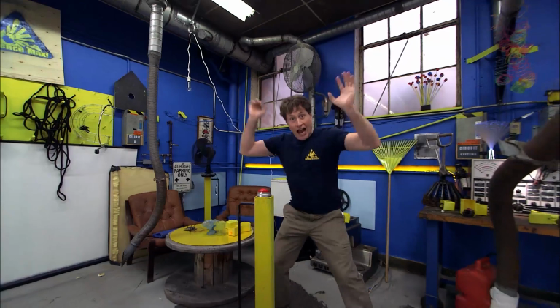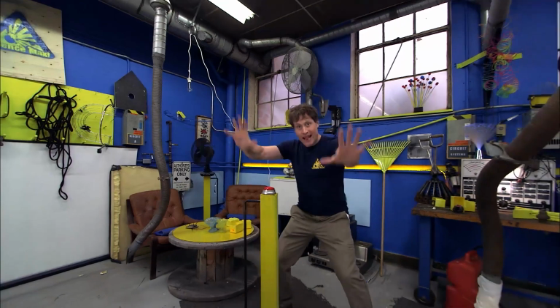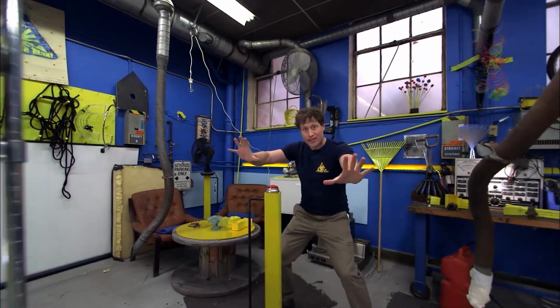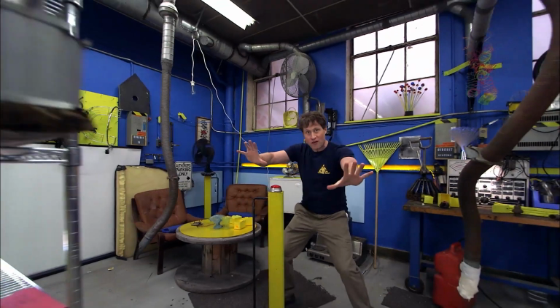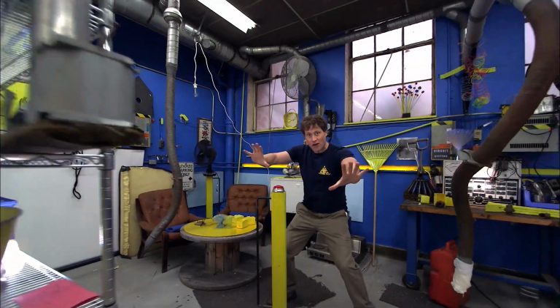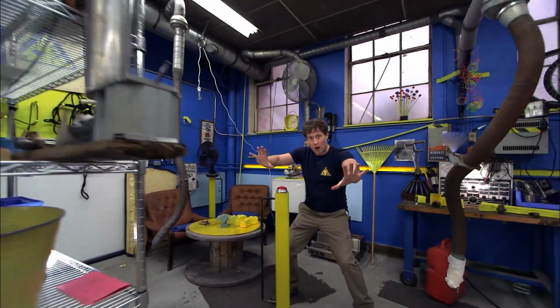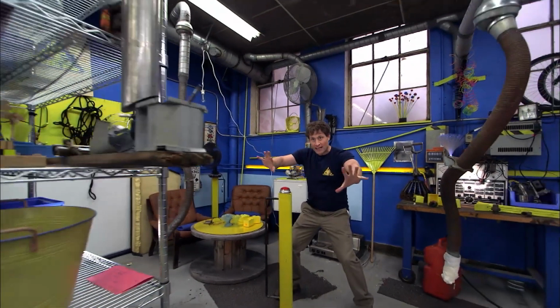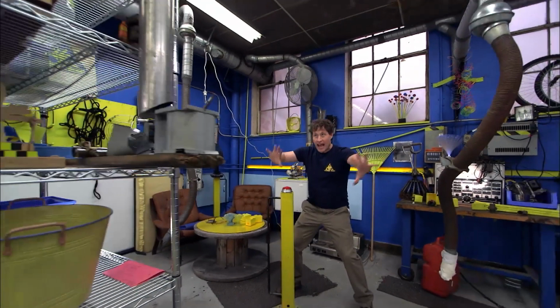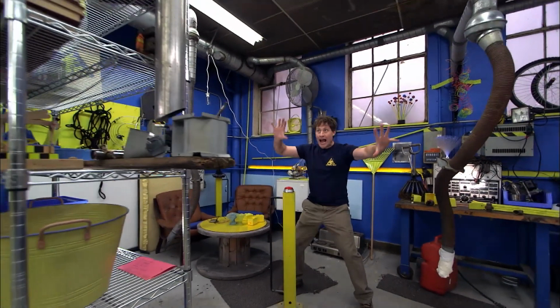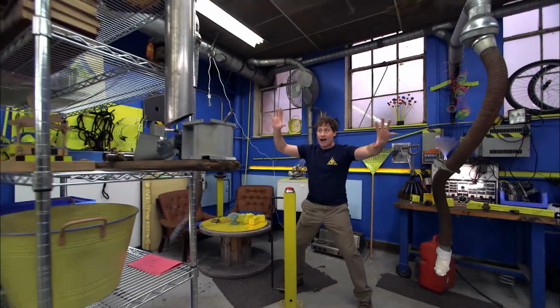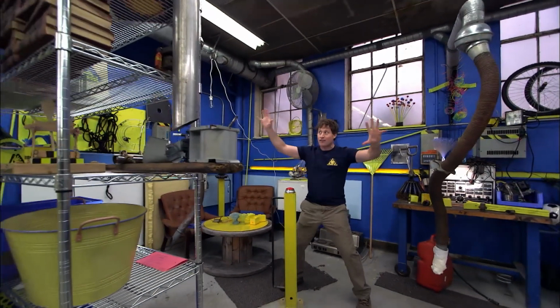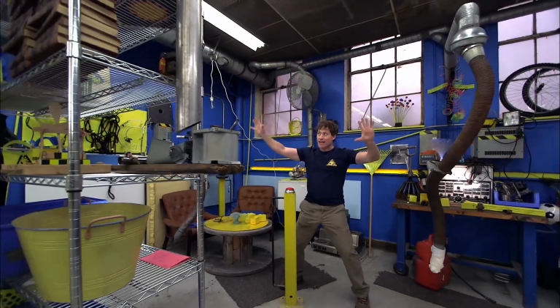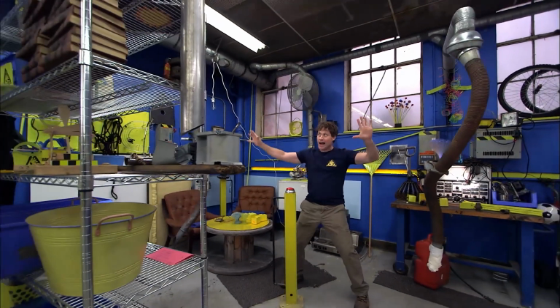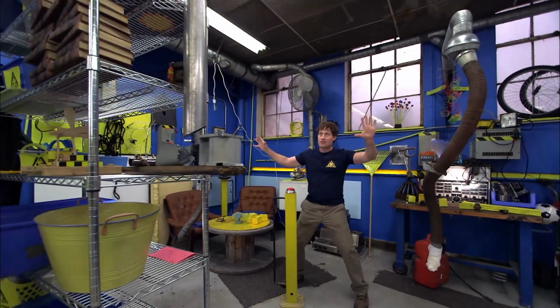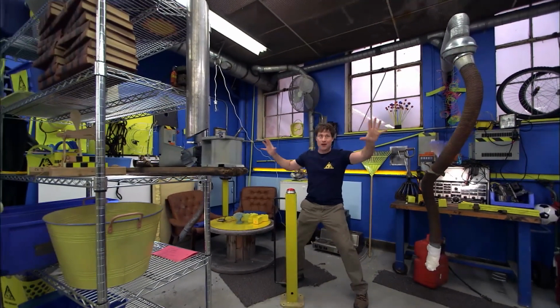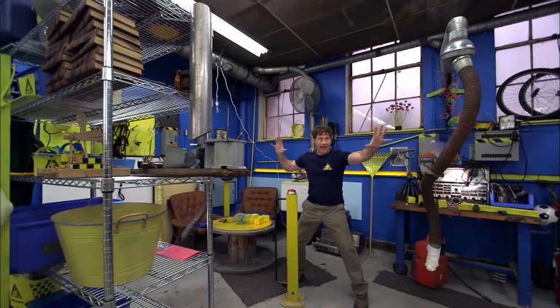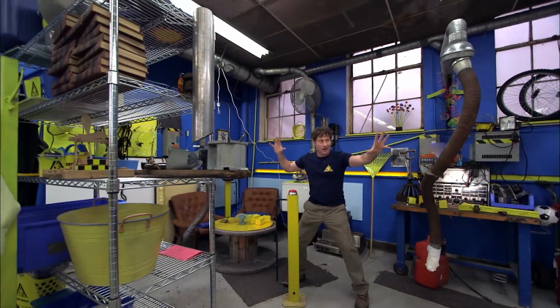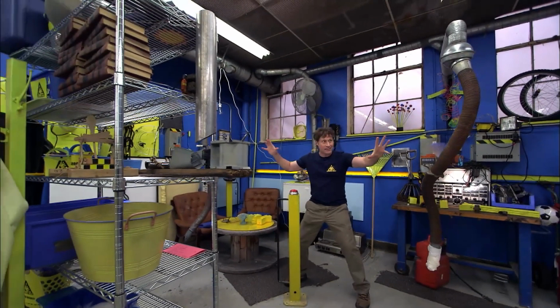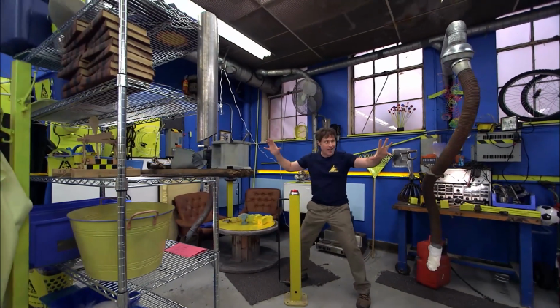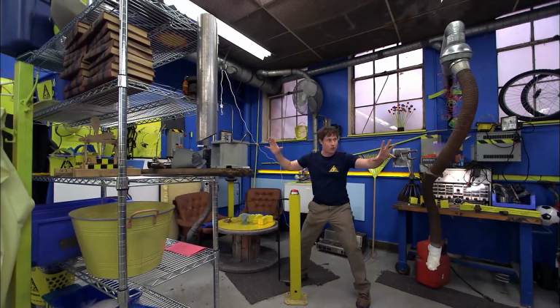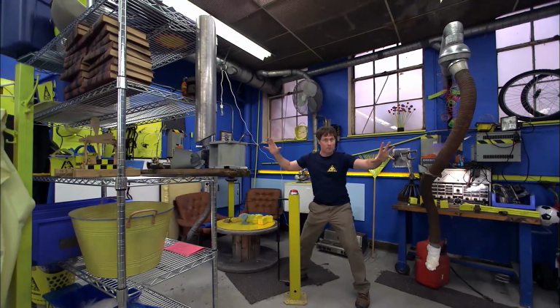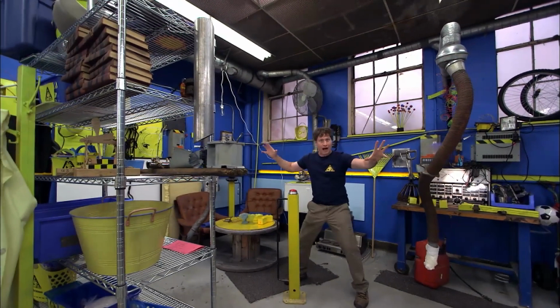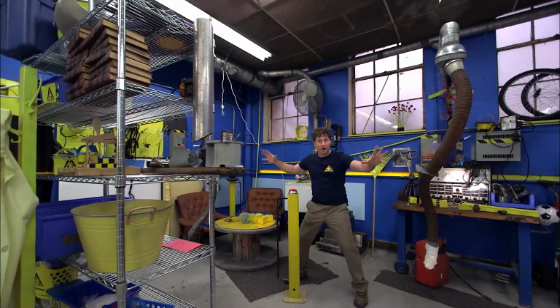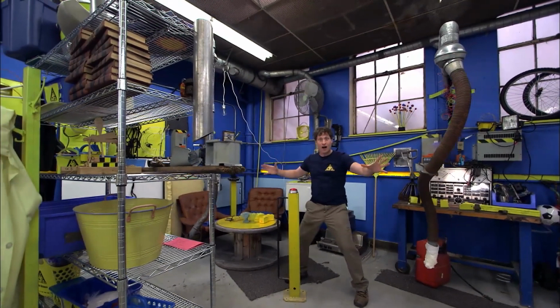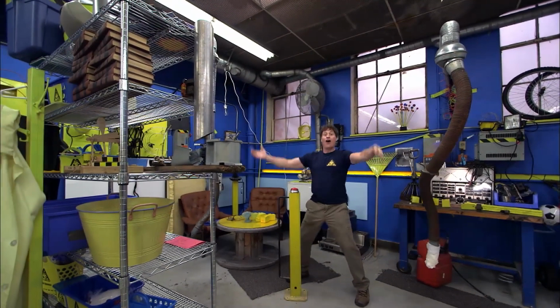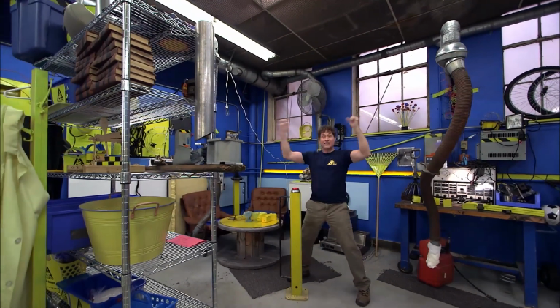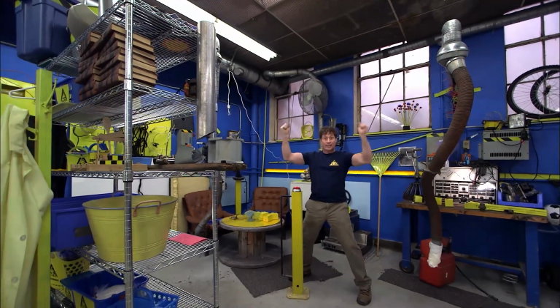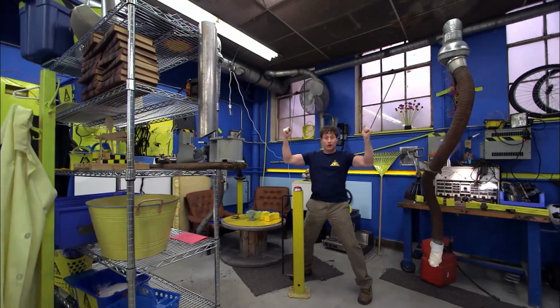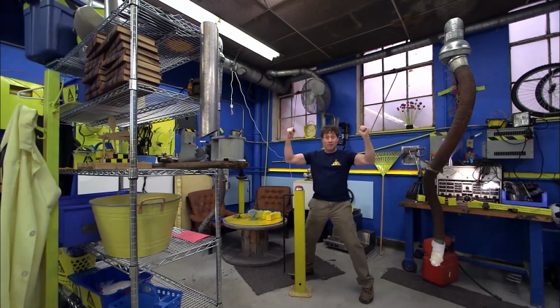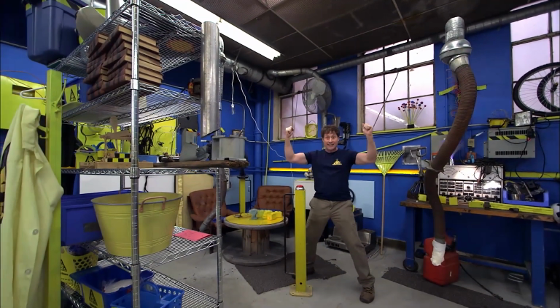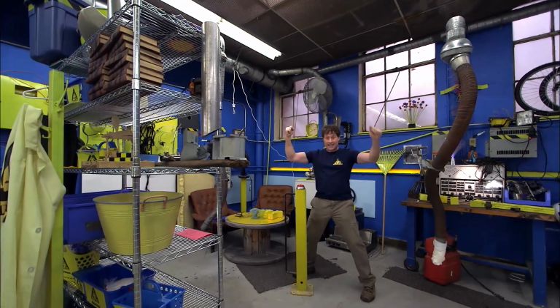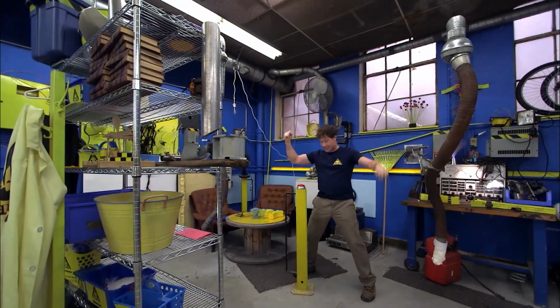At this very moment, half the lab is being held together with the power of electromagnets.